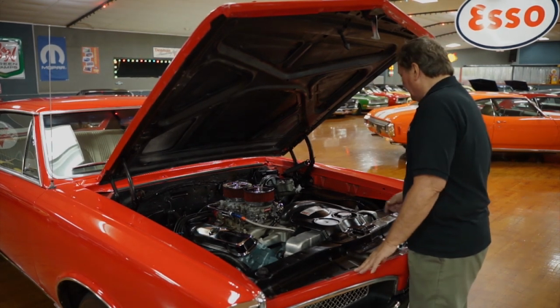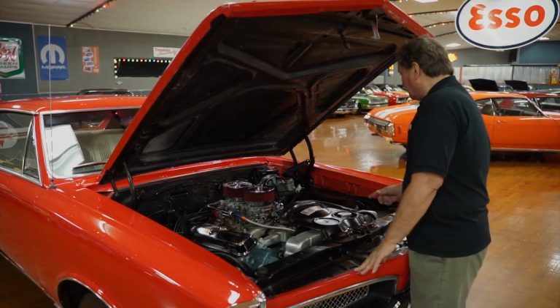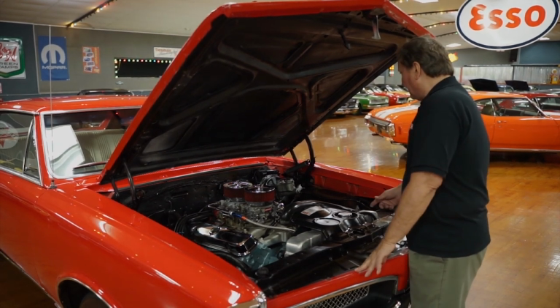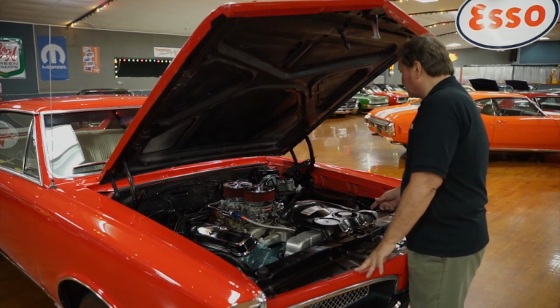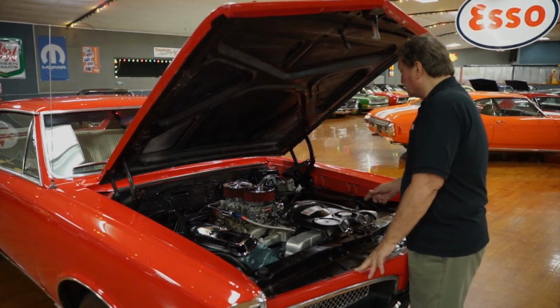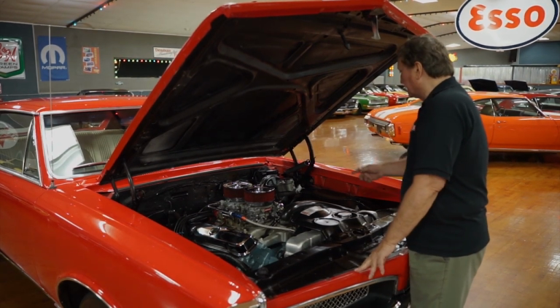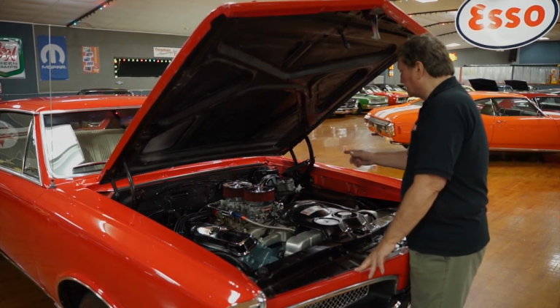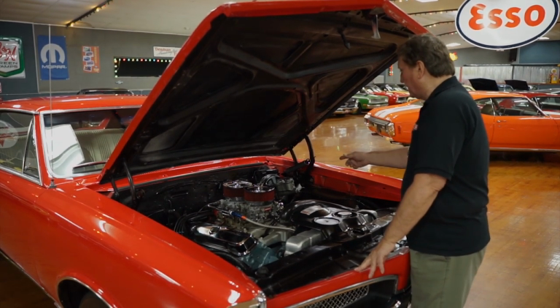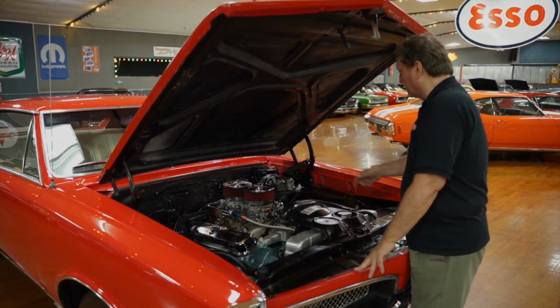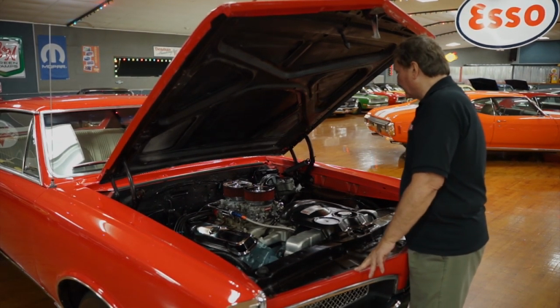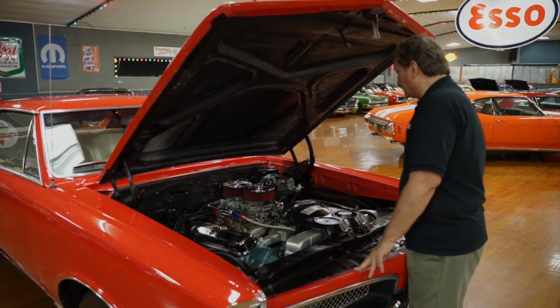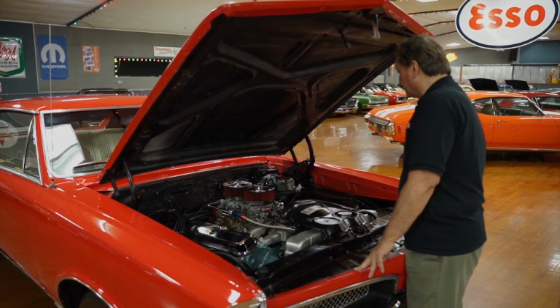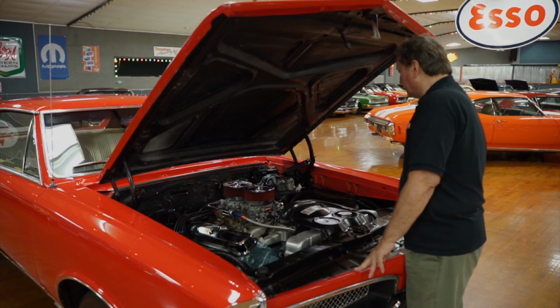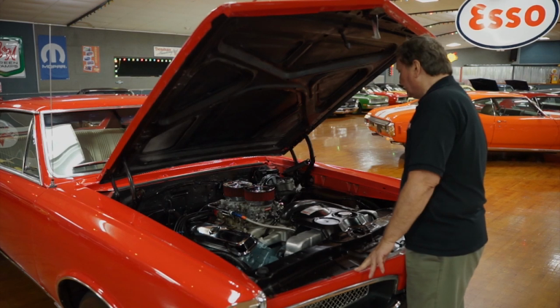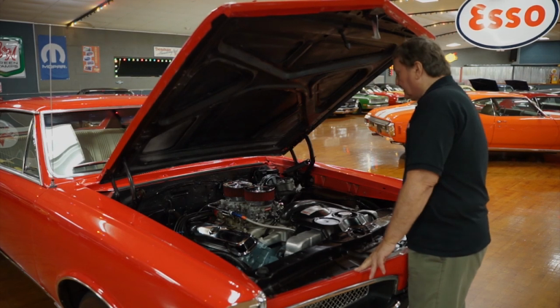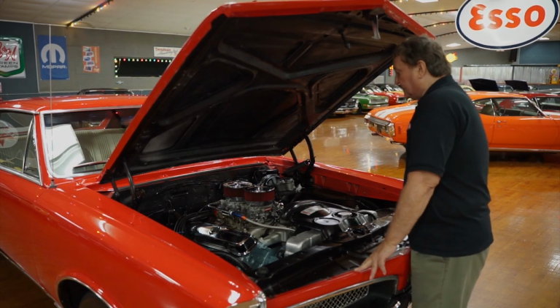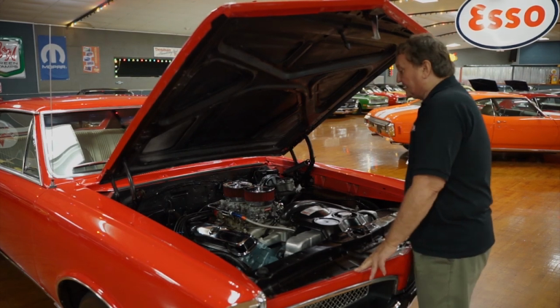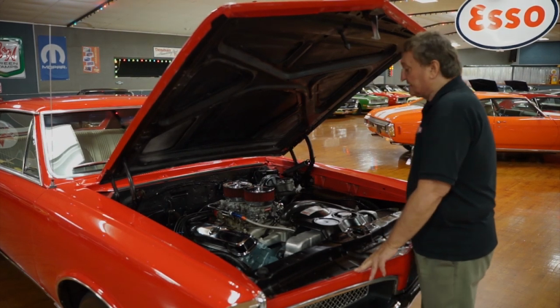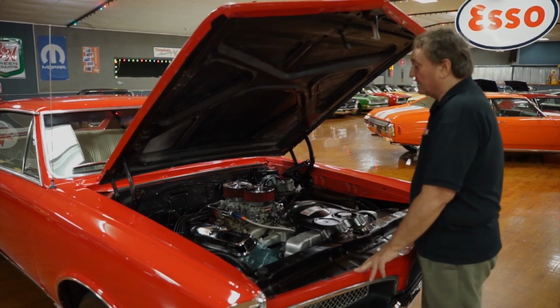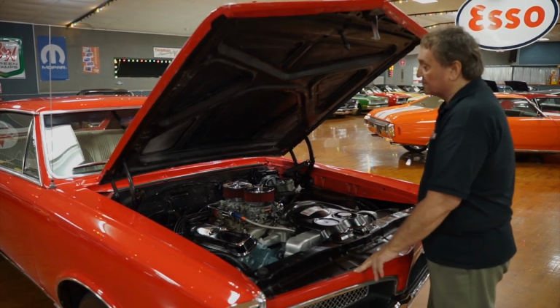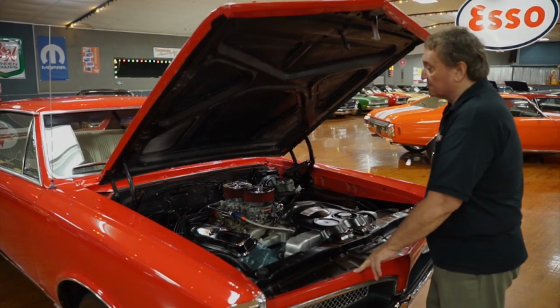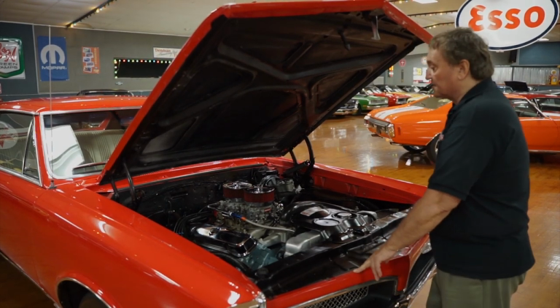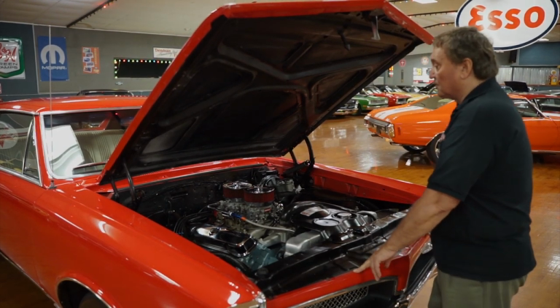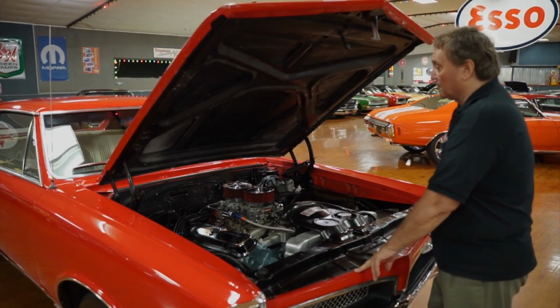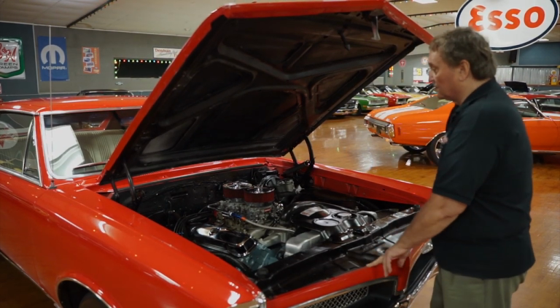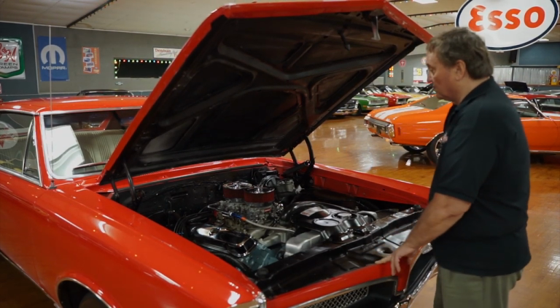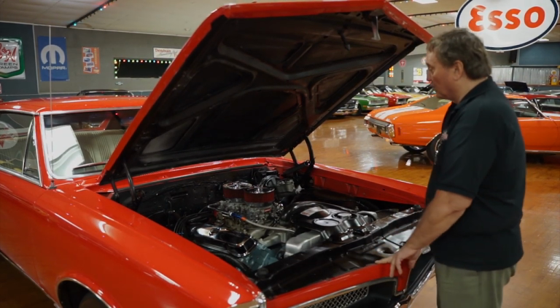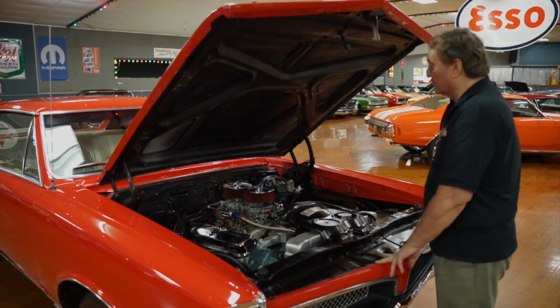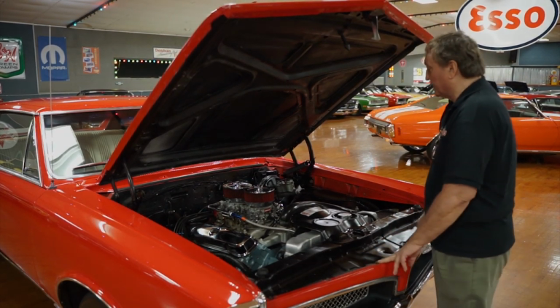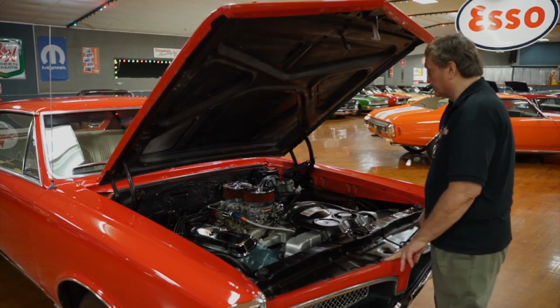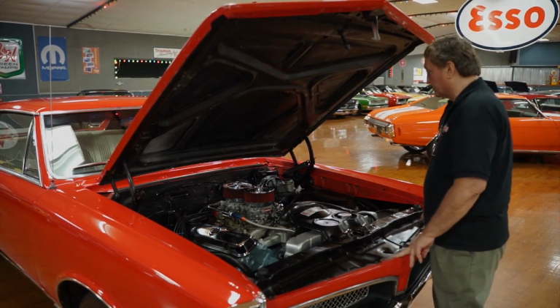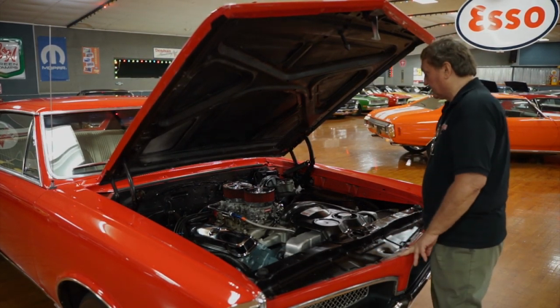It has power steering. It has power brakes on it. It does have also a set of long tube Hooker headers on it.